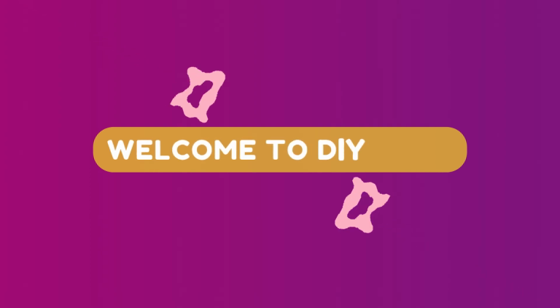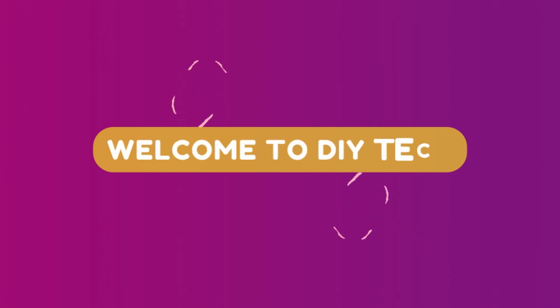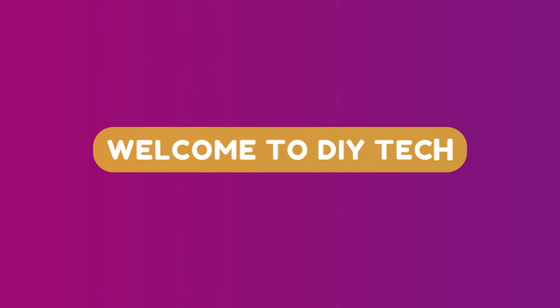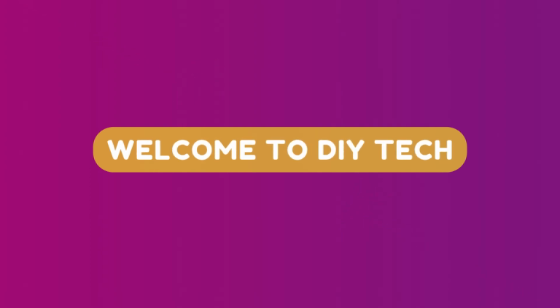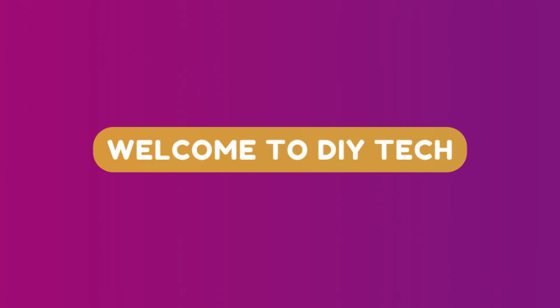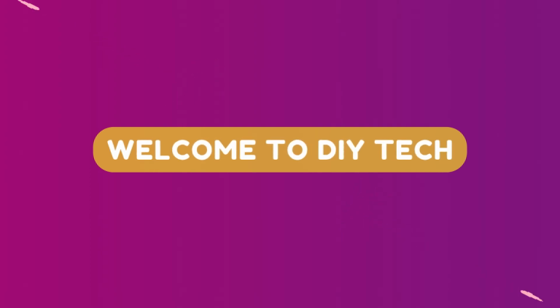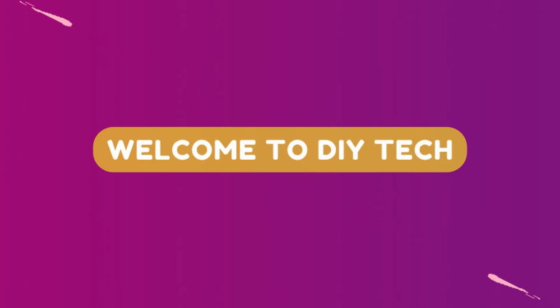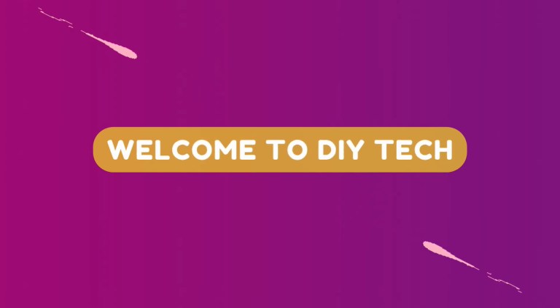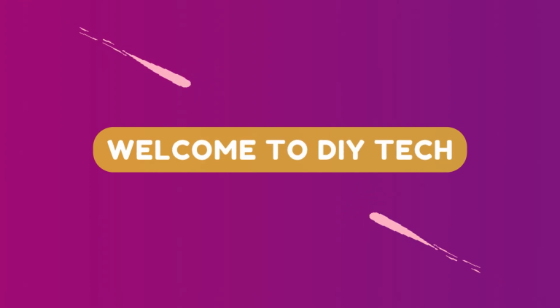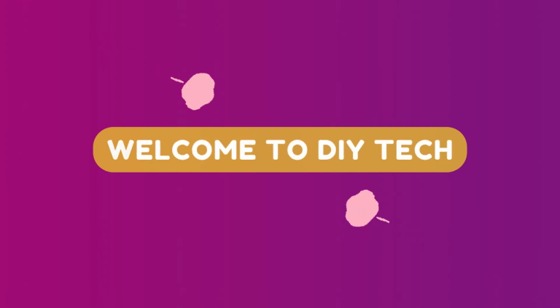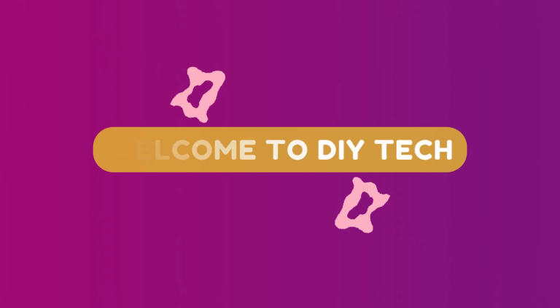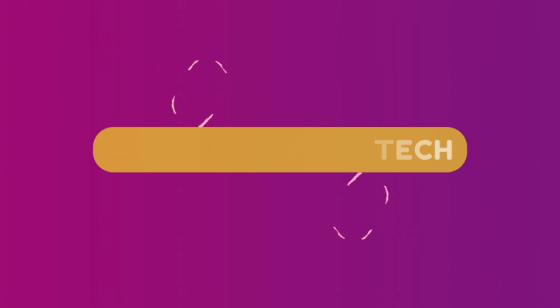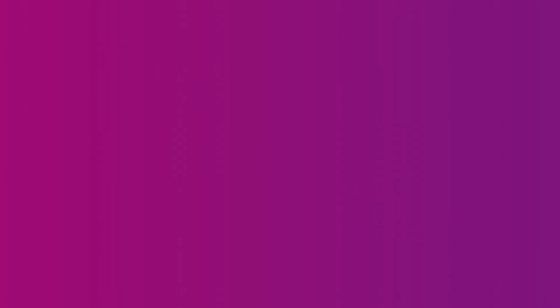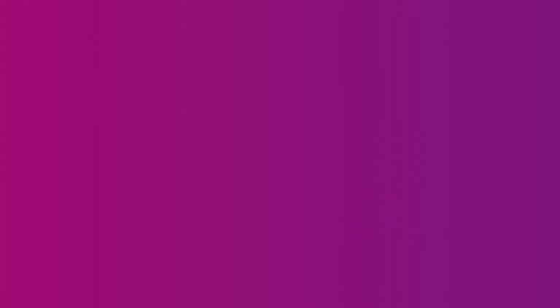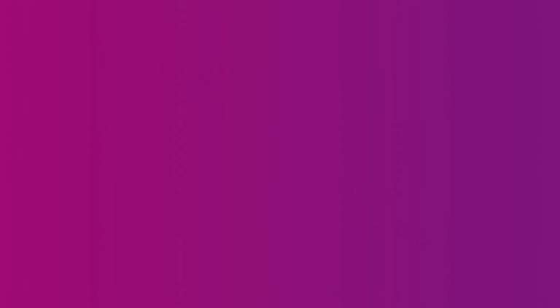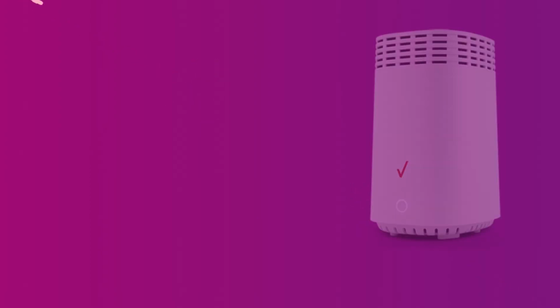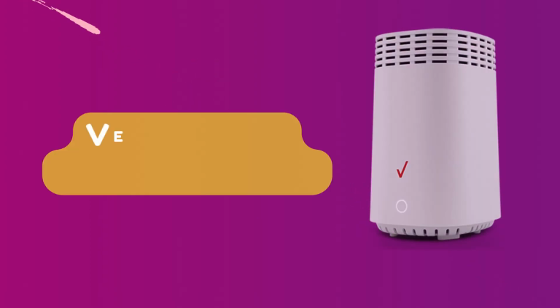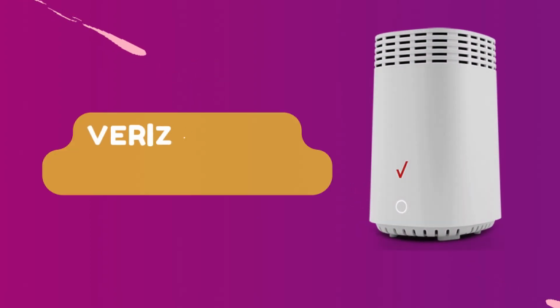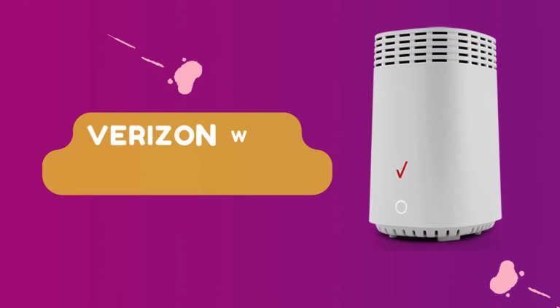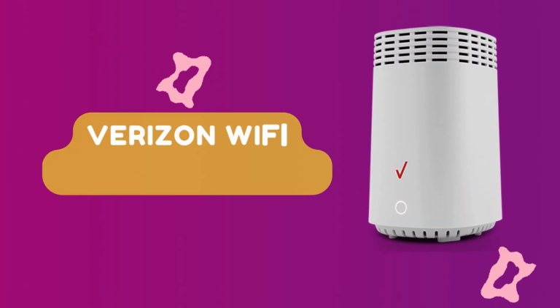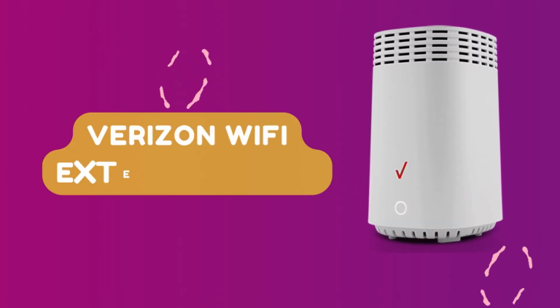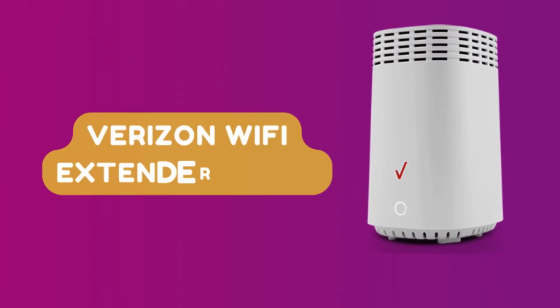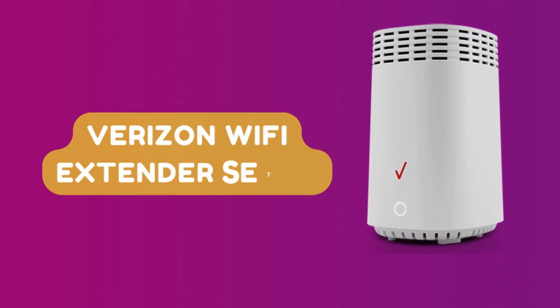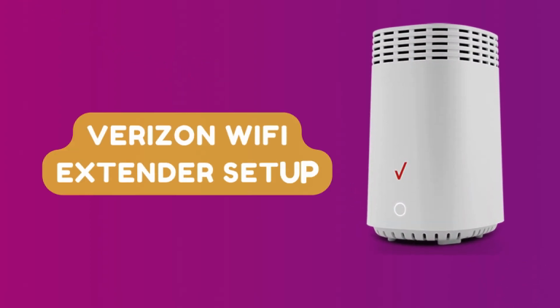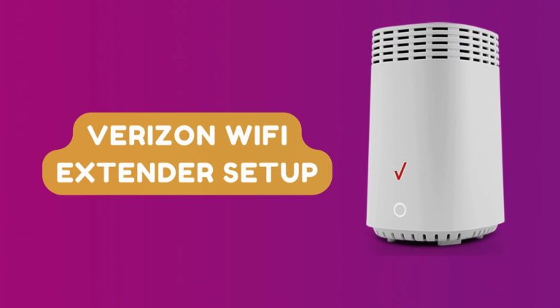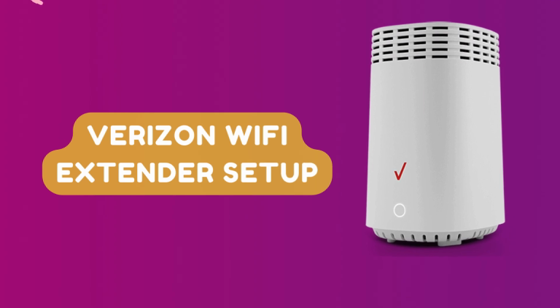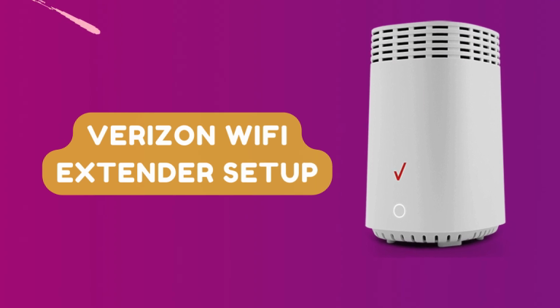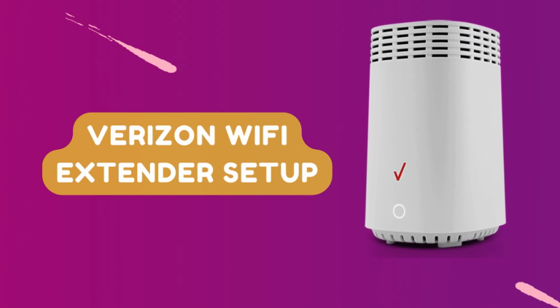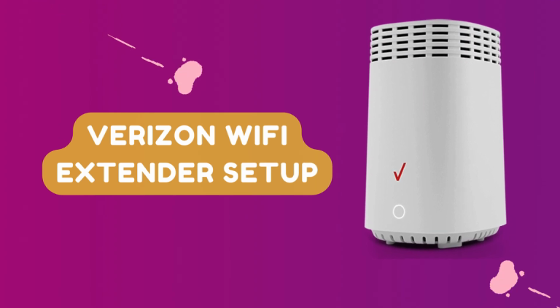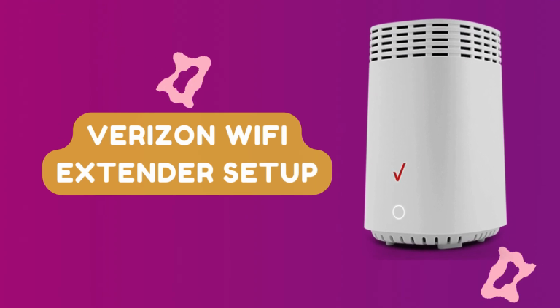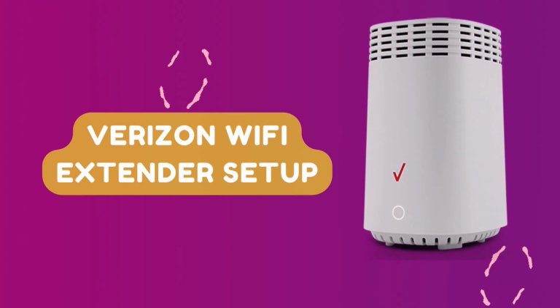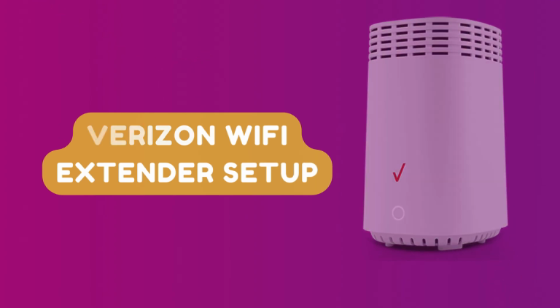Welcome to DIY Tech. Verizon Wi-Fi Extender Setup.